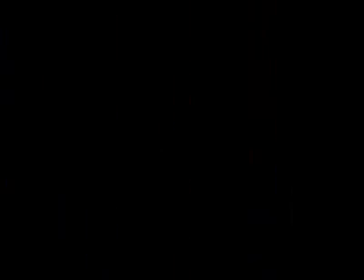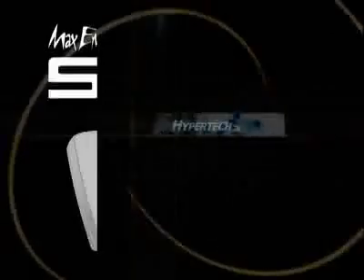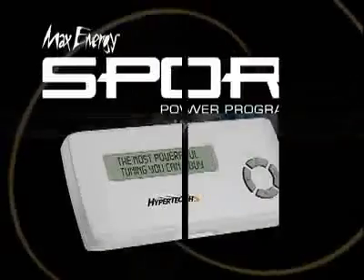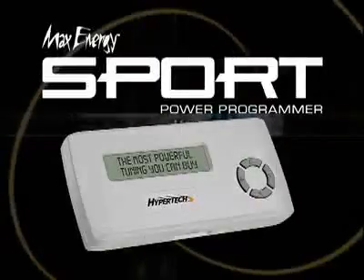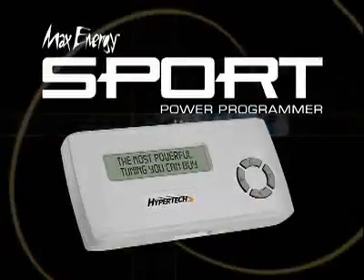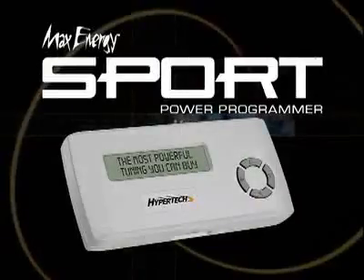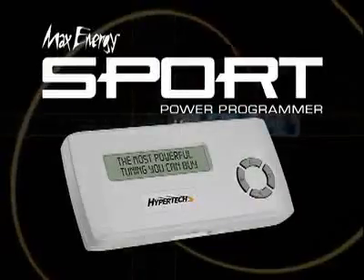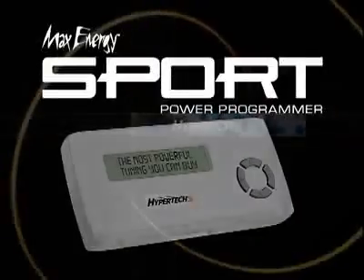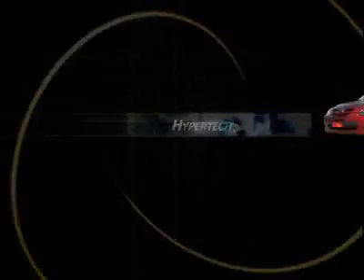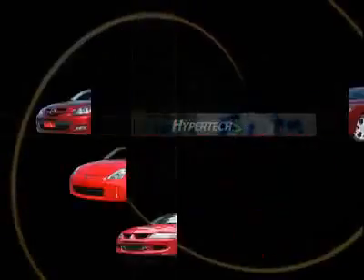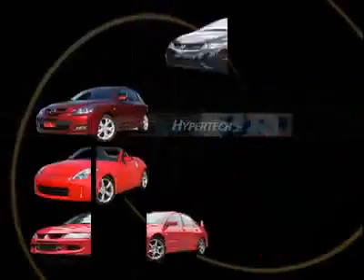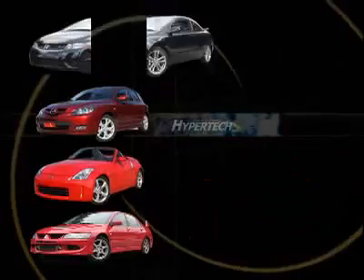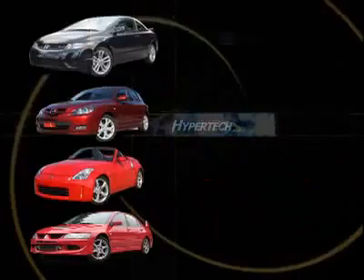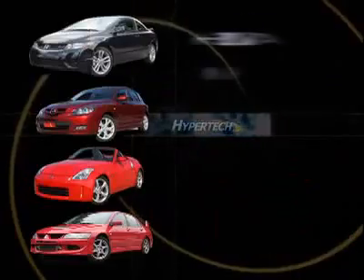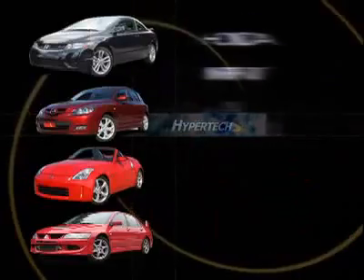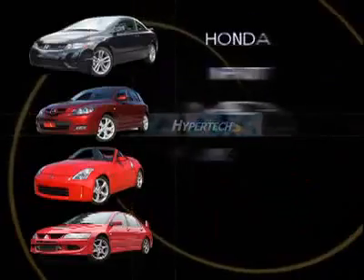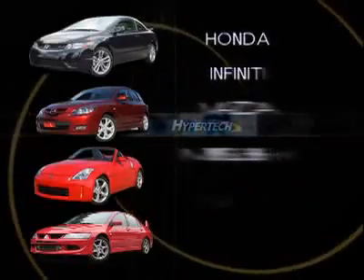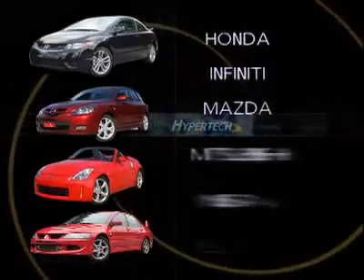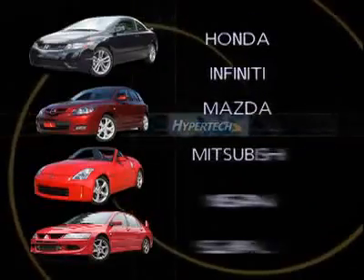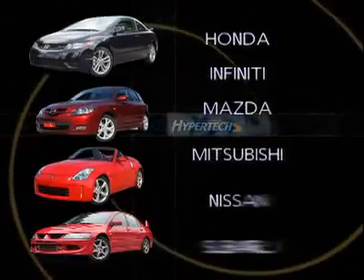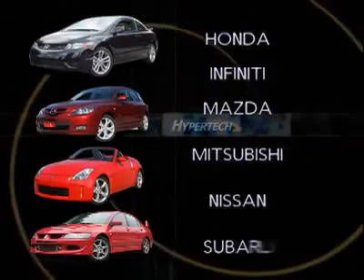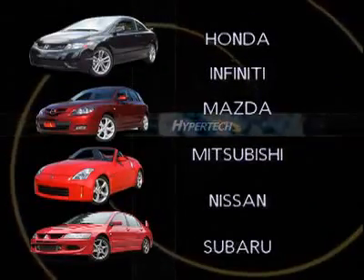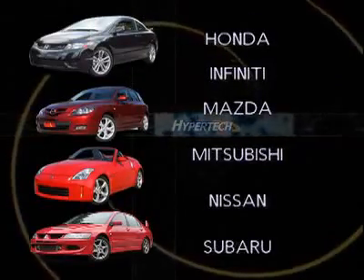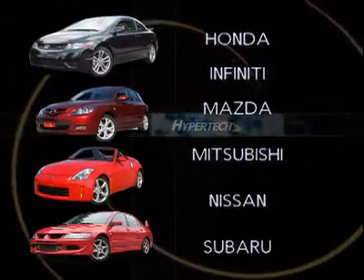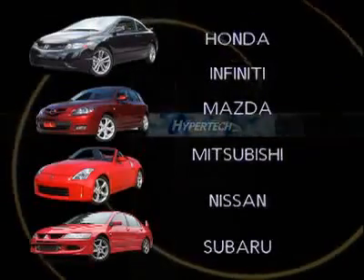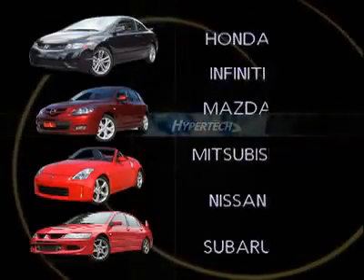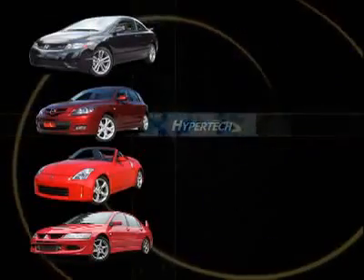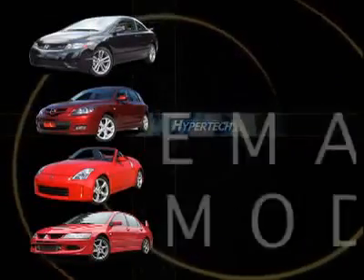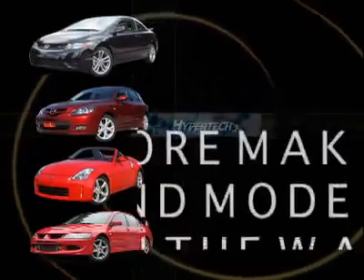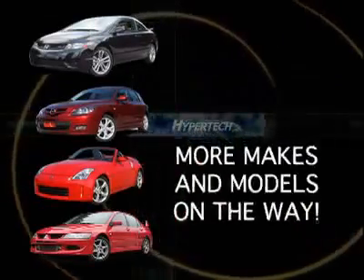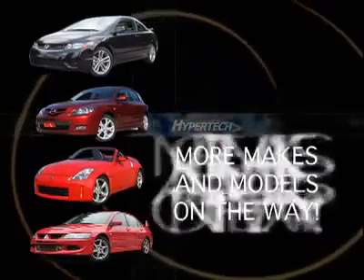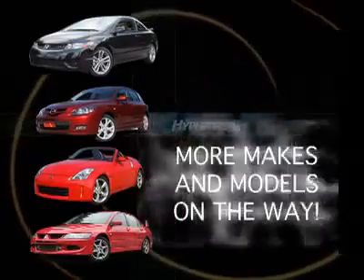The Sport is available for Hondas, Infinitis, Mazdas, Mitsubishis, Nissans and Subarus, with more to come.